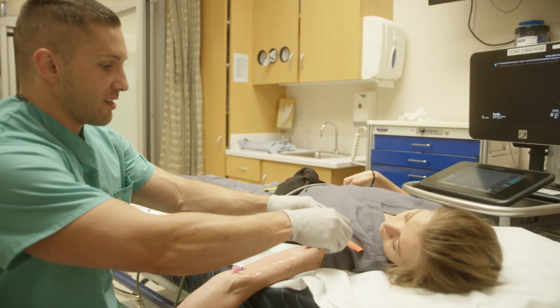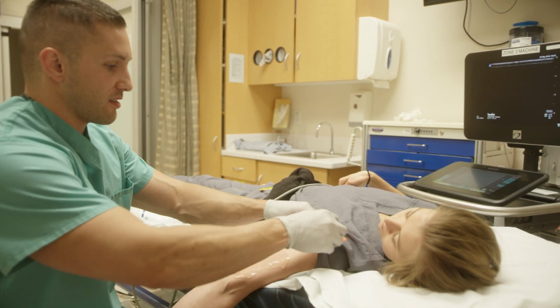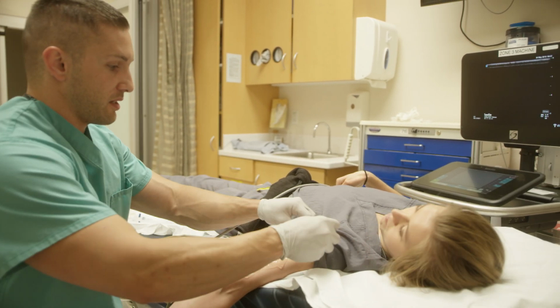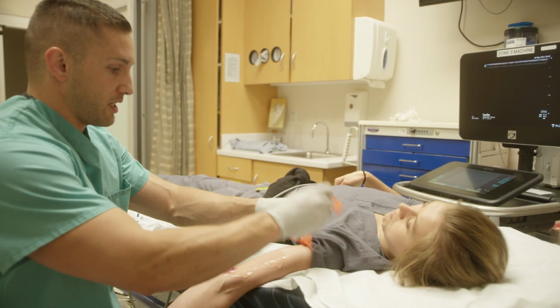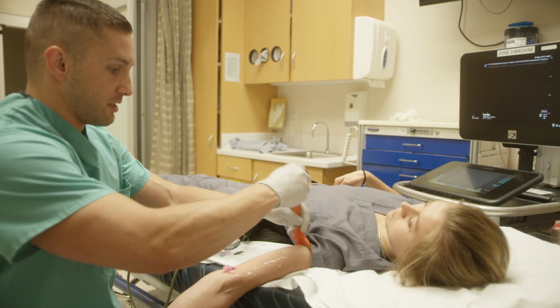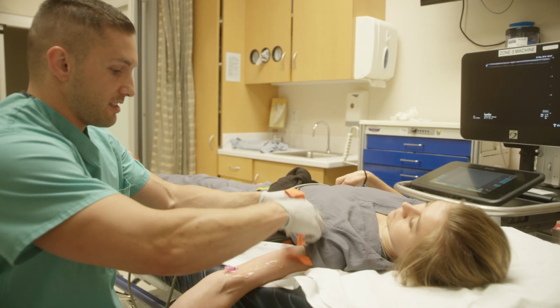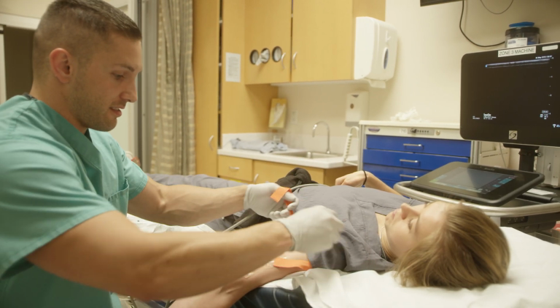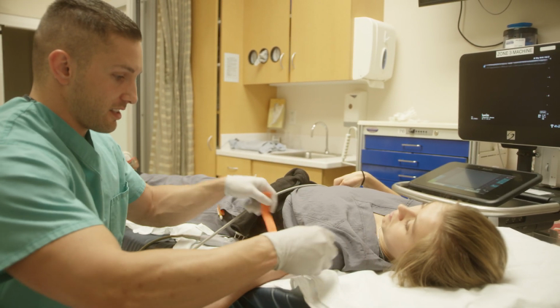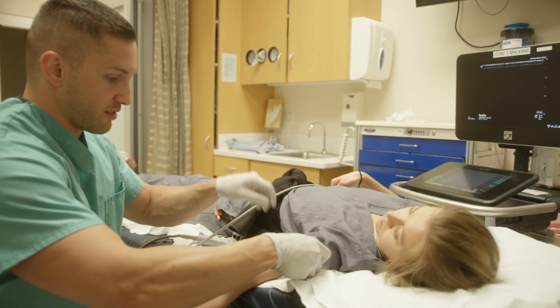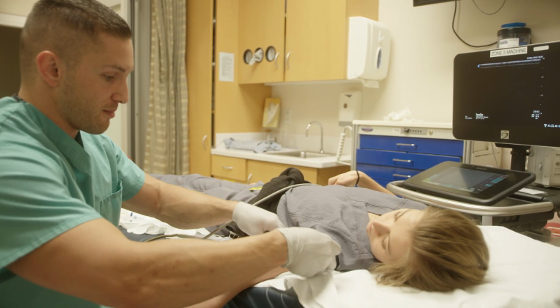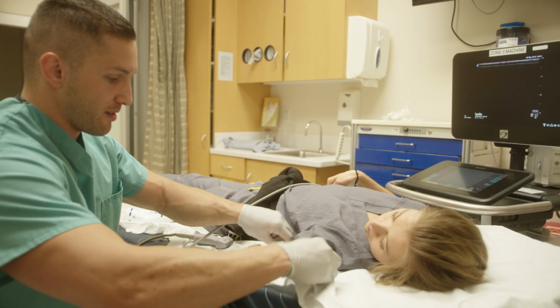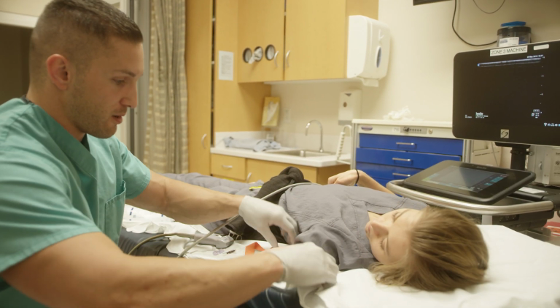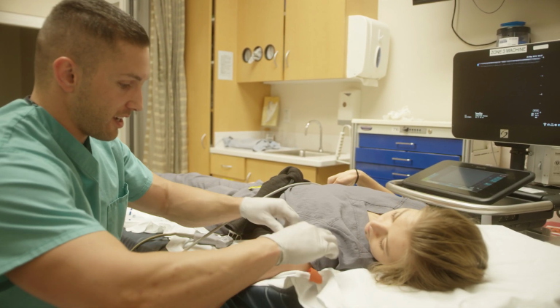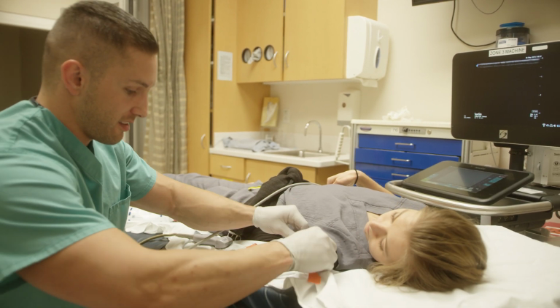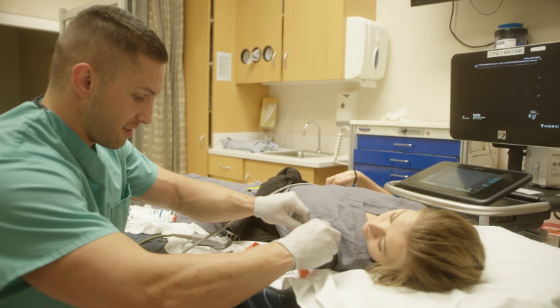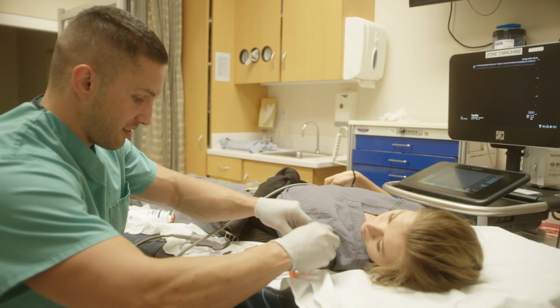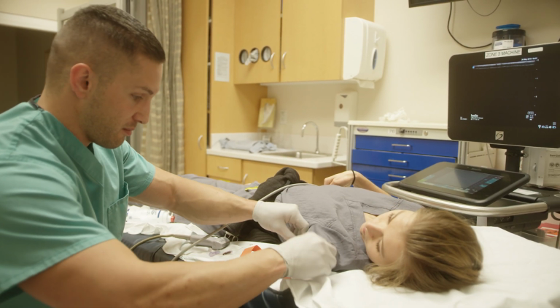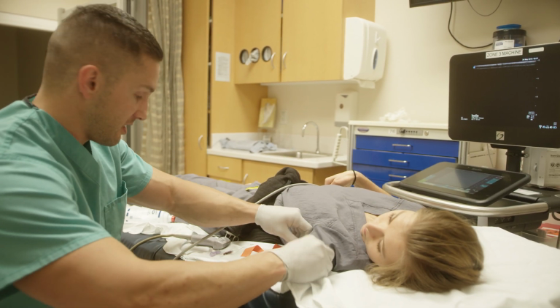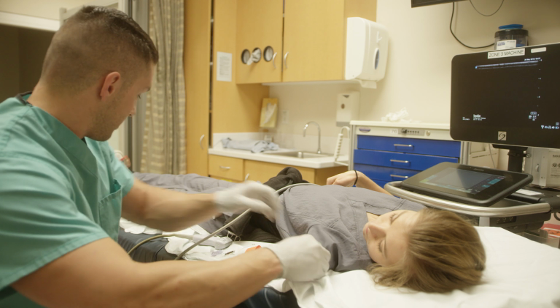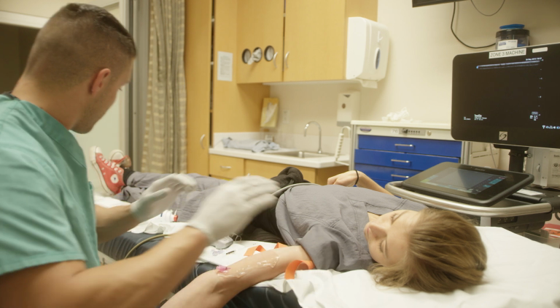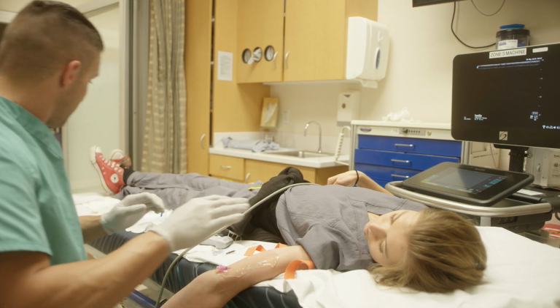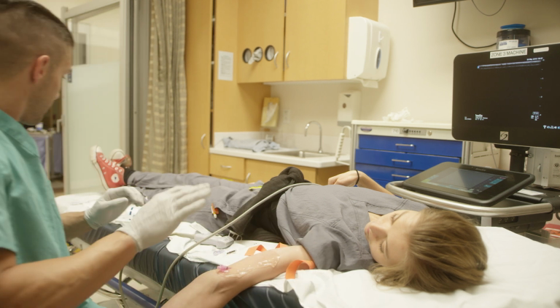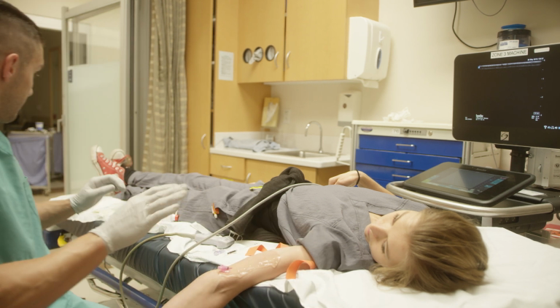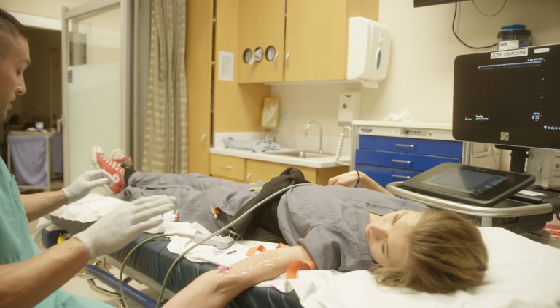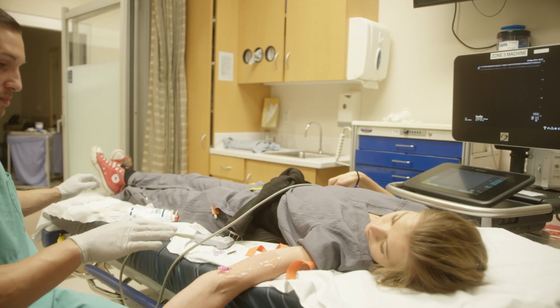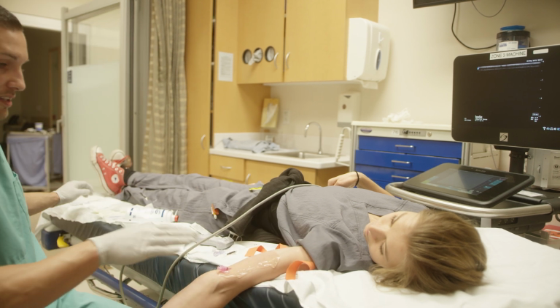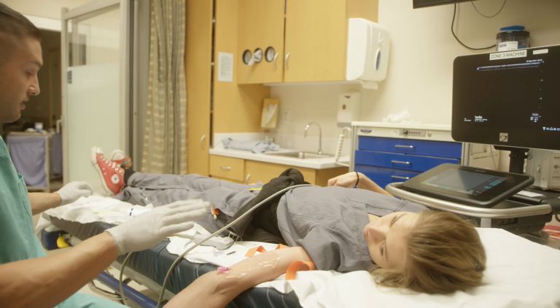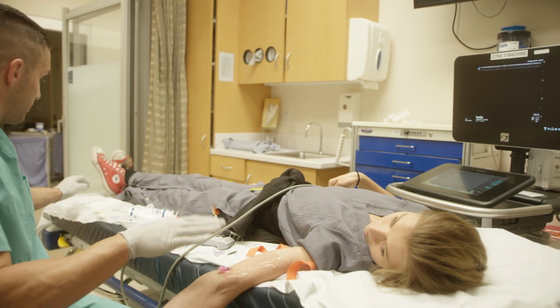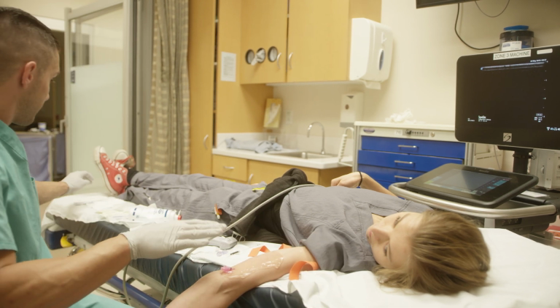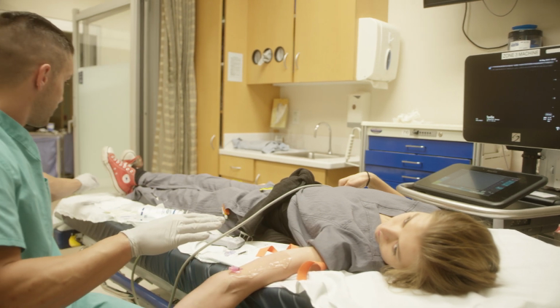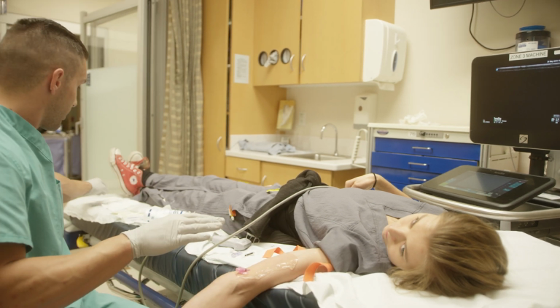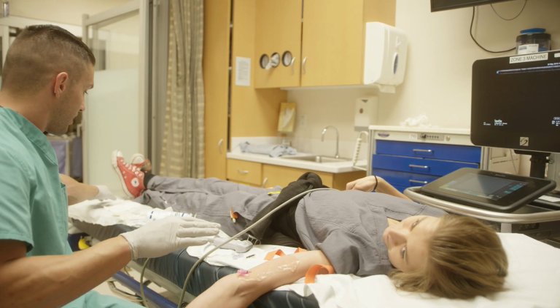We can release the tourniquet to give her arm a break — and we're in. Another important thing to do is get this jelly off because nothing's going to stick to her arm.